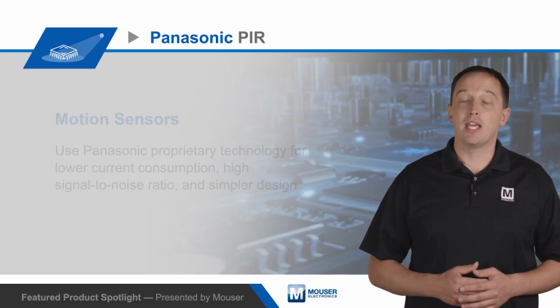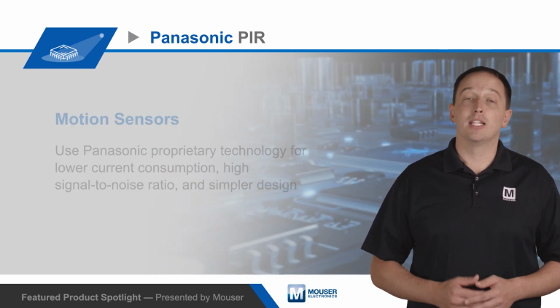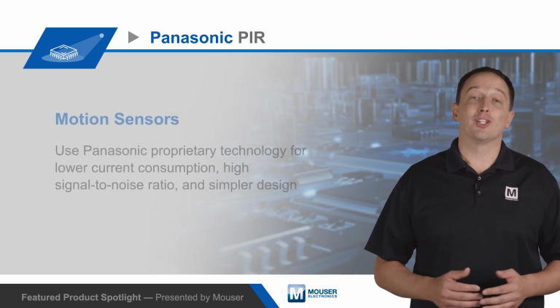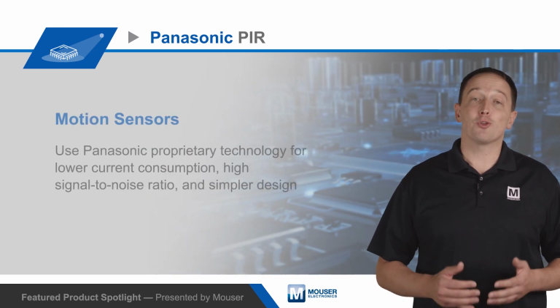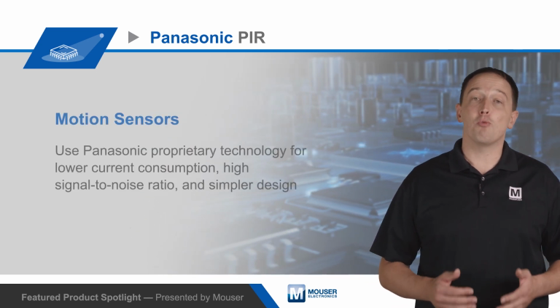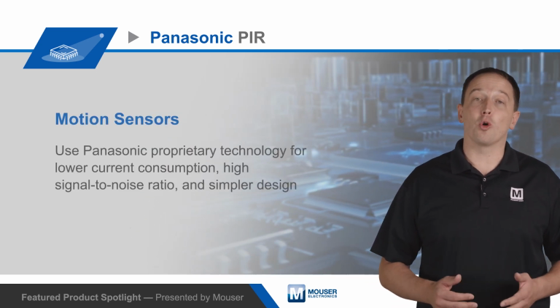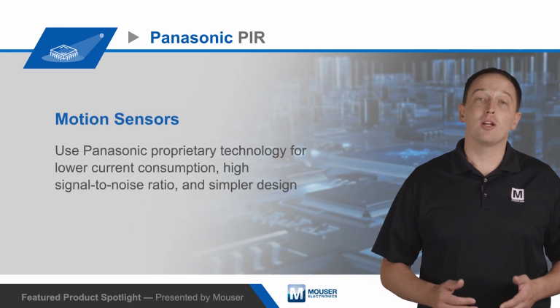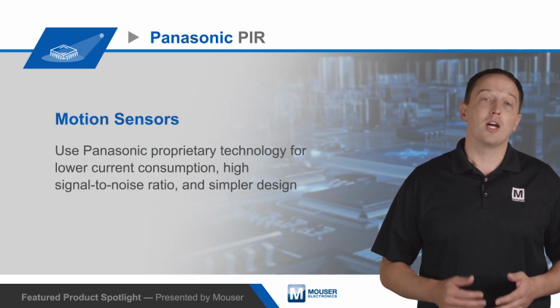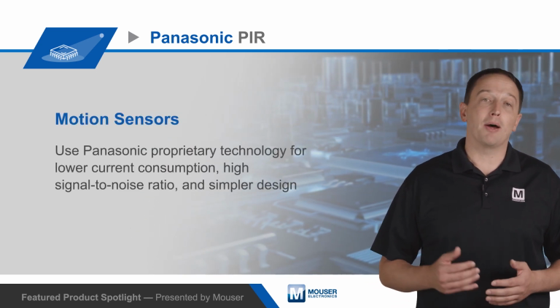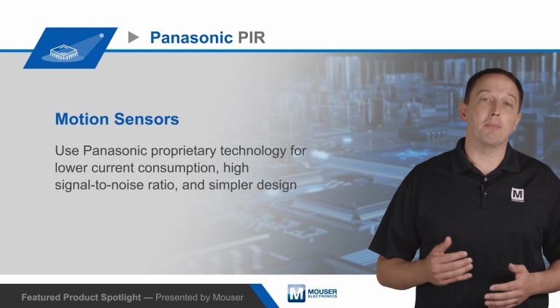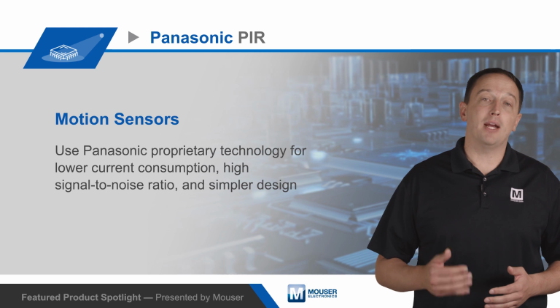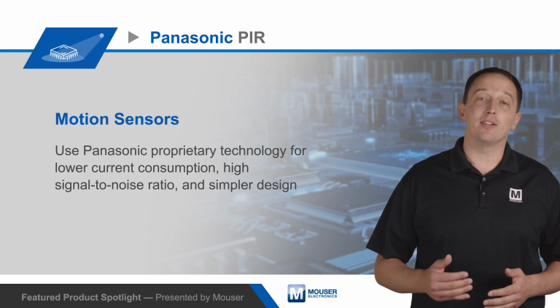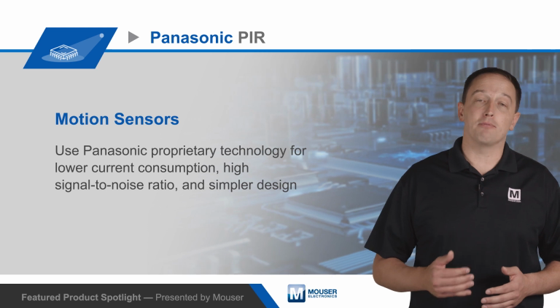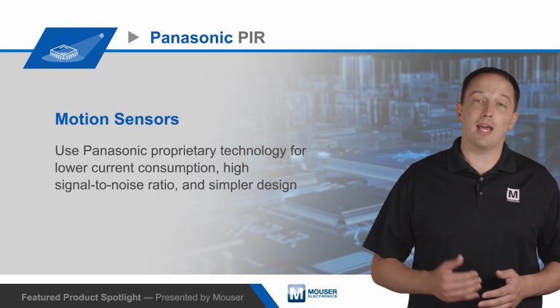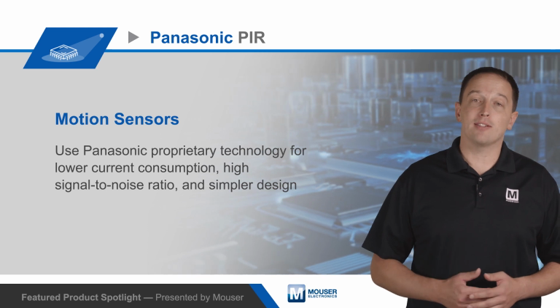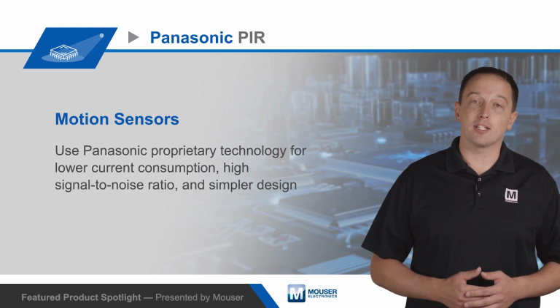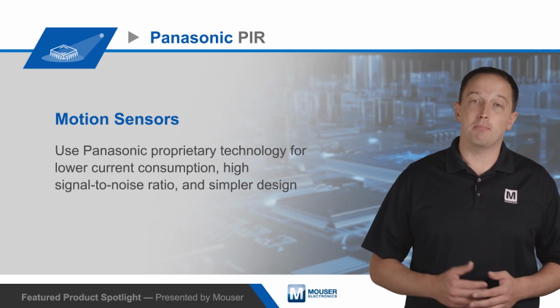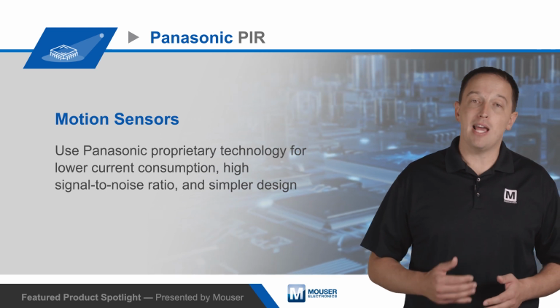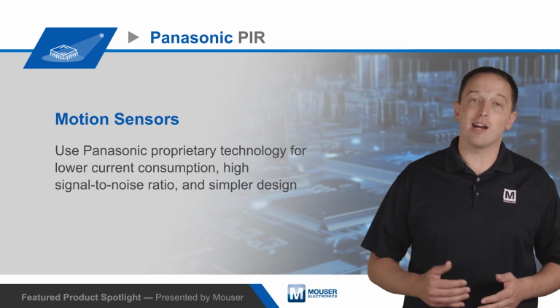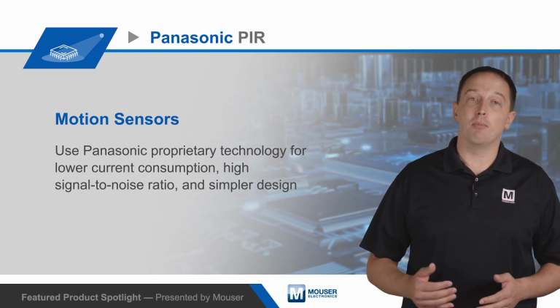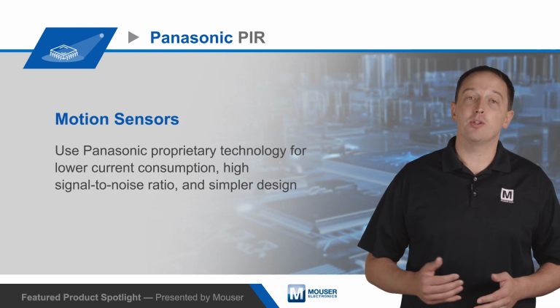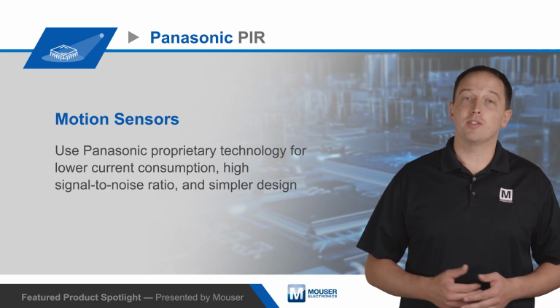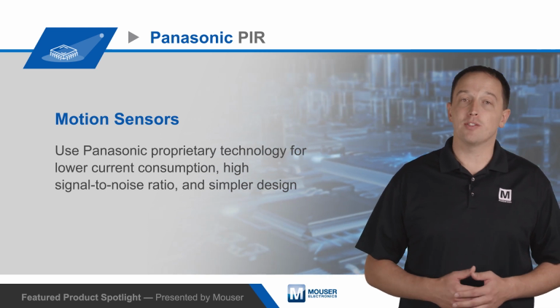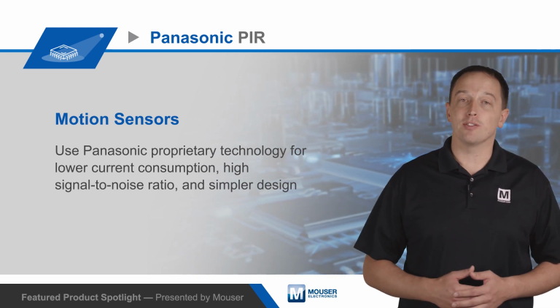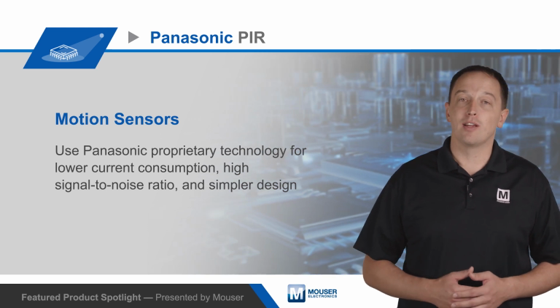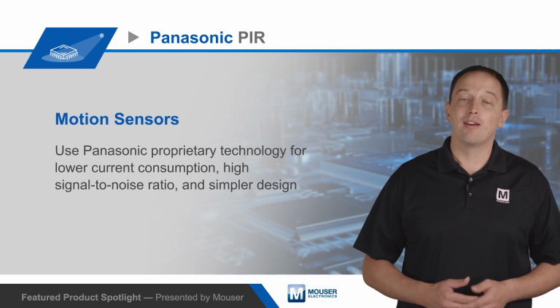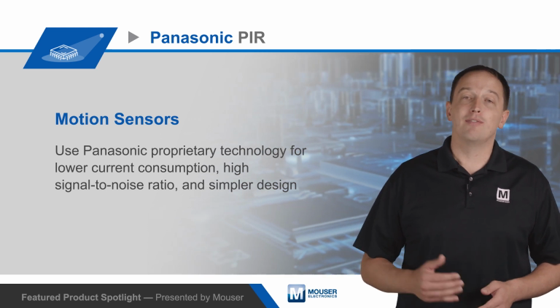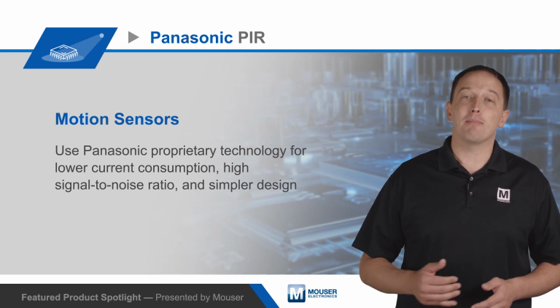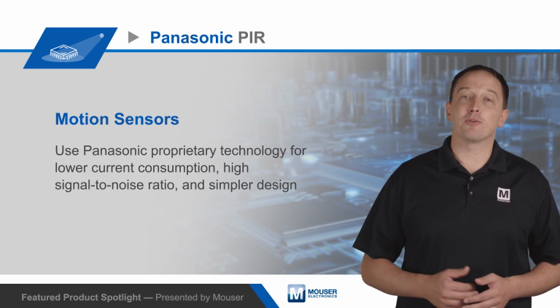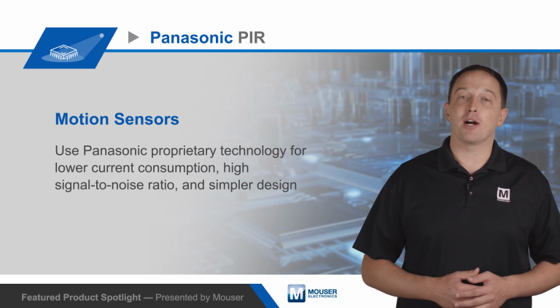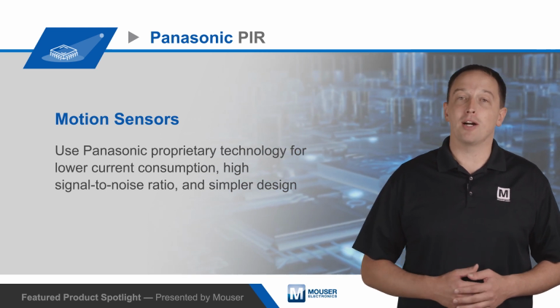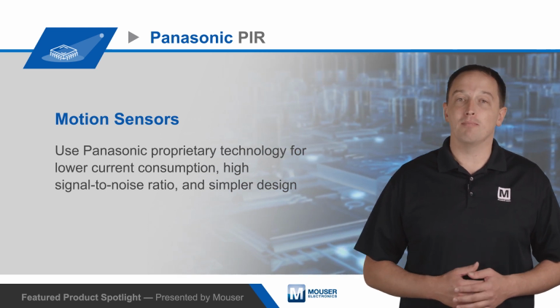To learn more about the benefits of Panasonic's PIR motion sensors, visit Mouser.com.